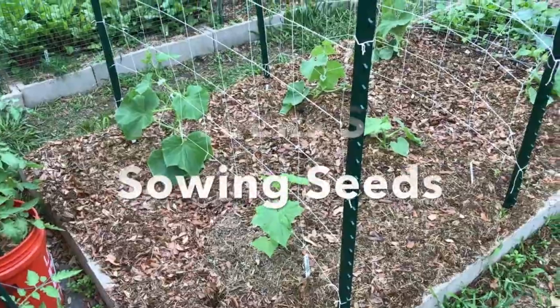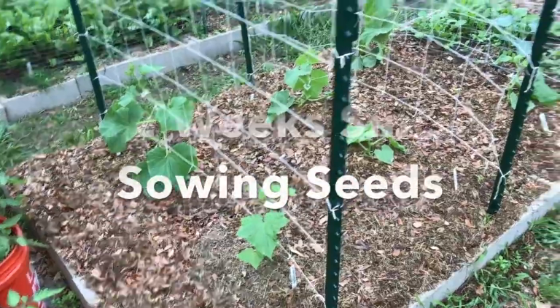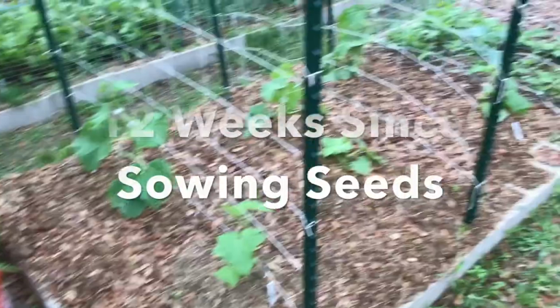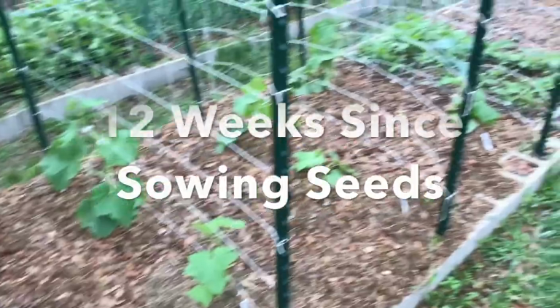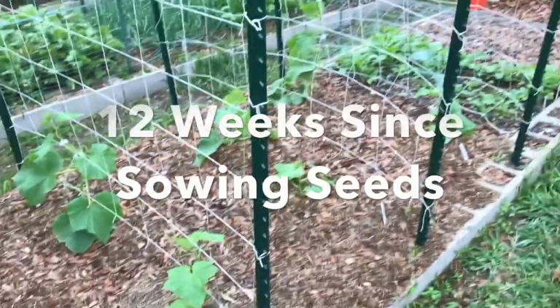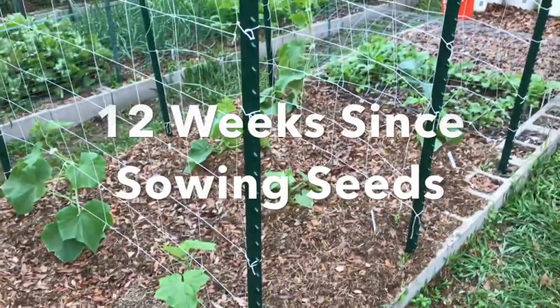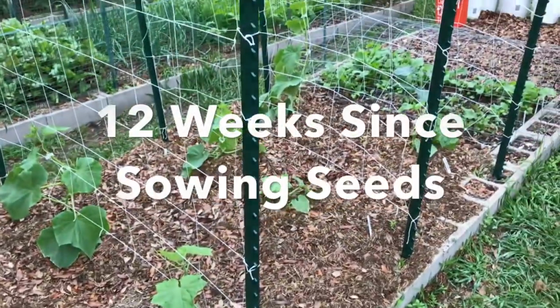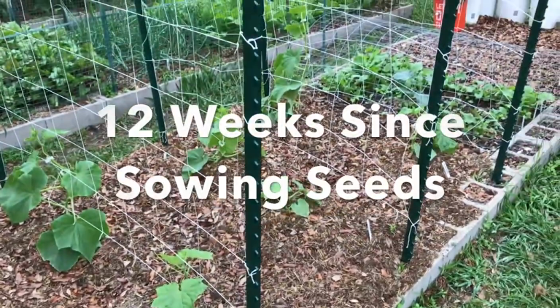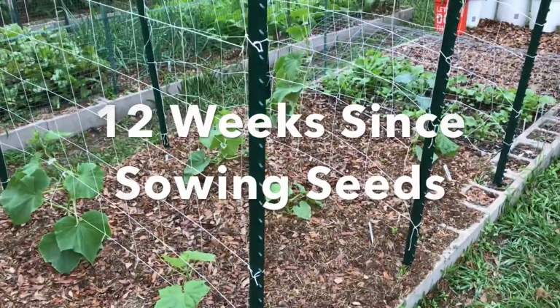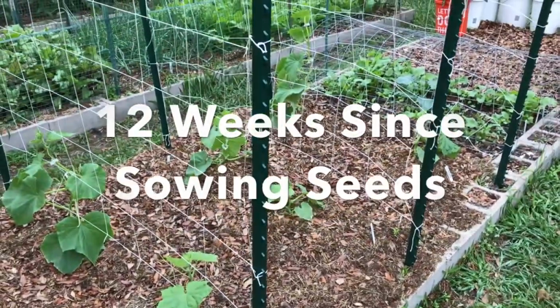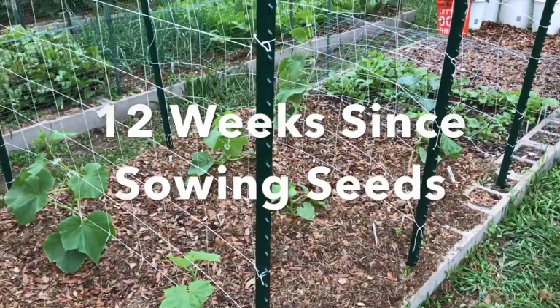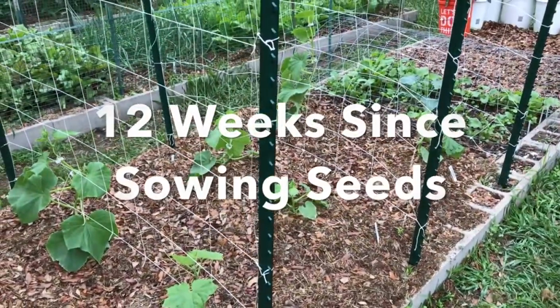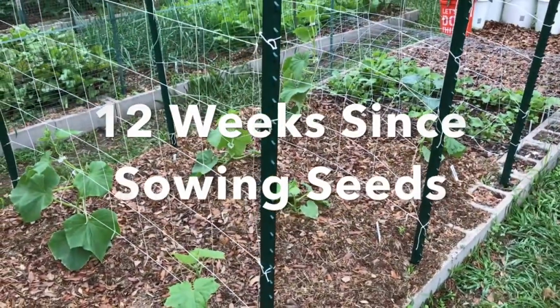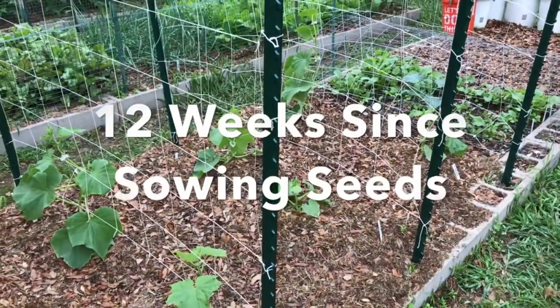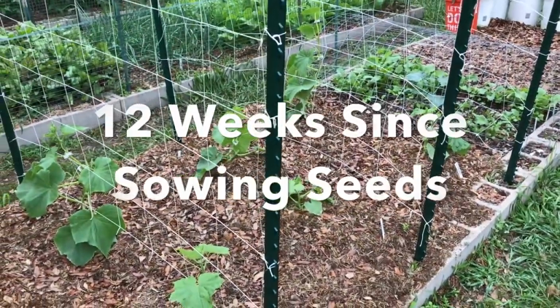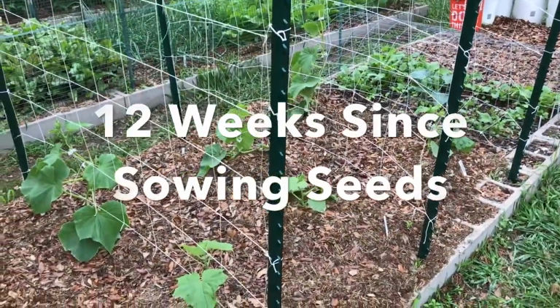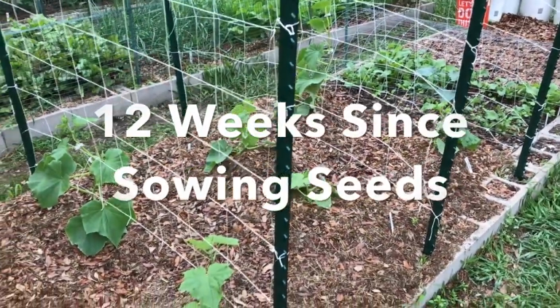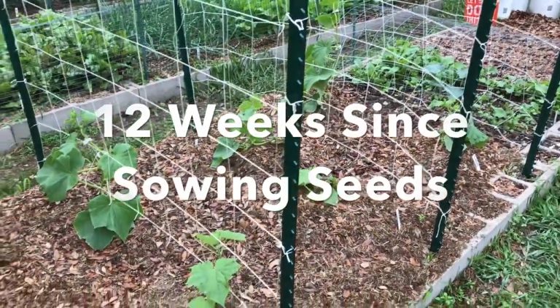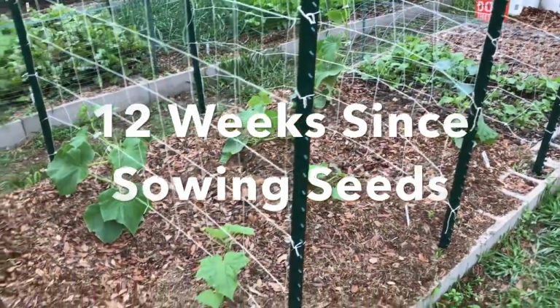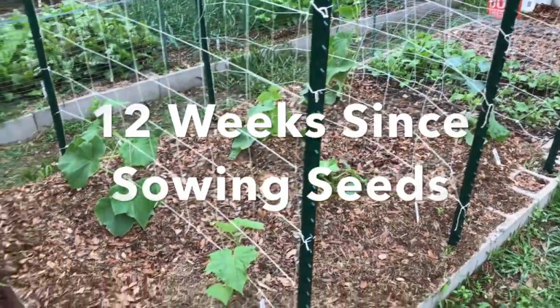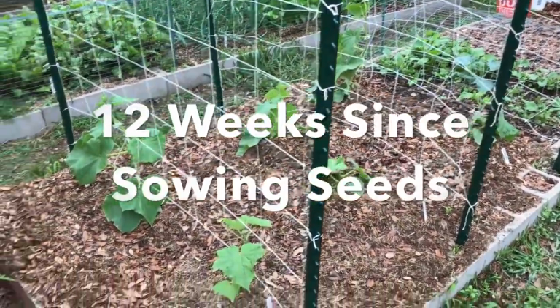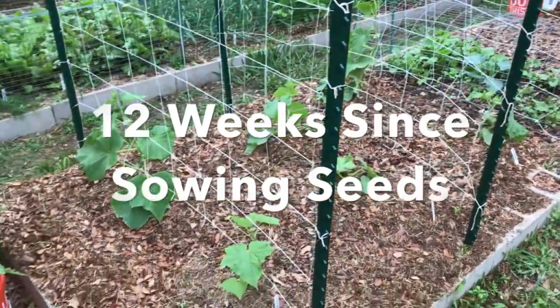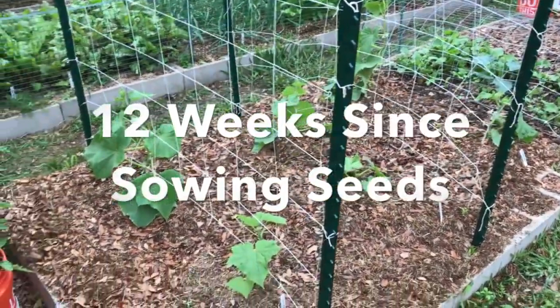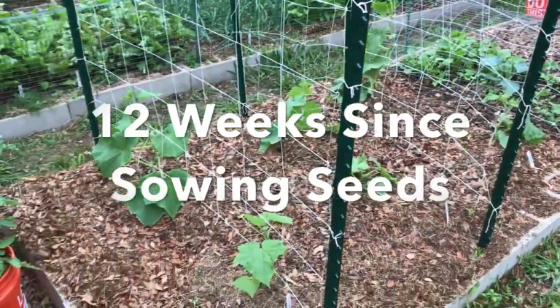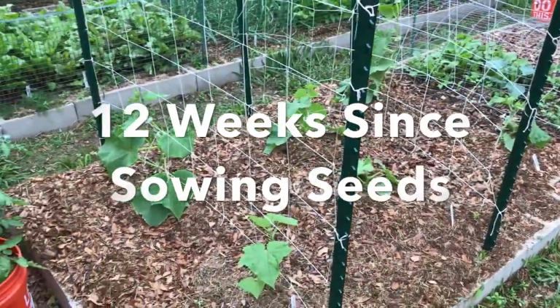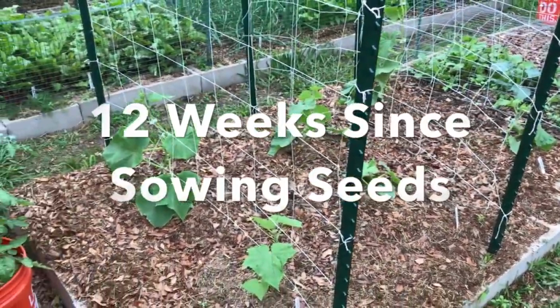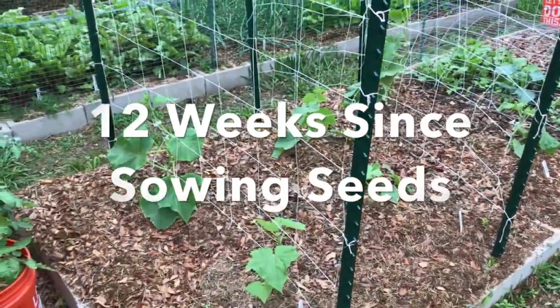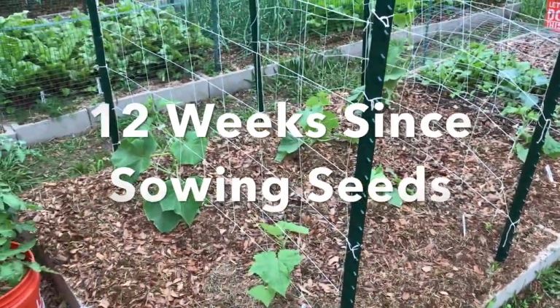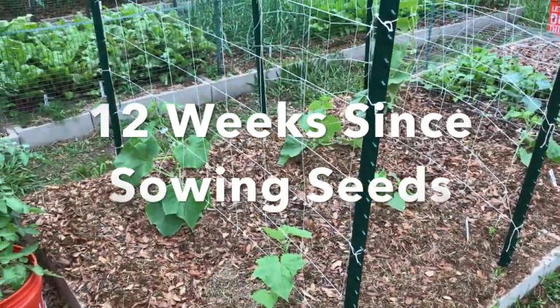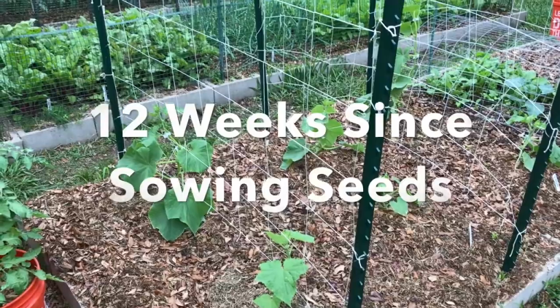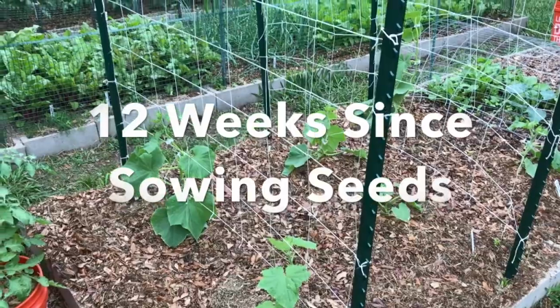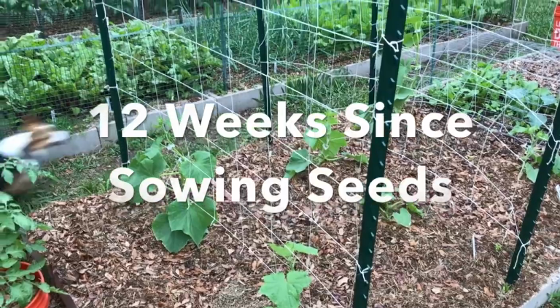Cucumbers. We had a separate video about getting these things up on a trellis and training them there.